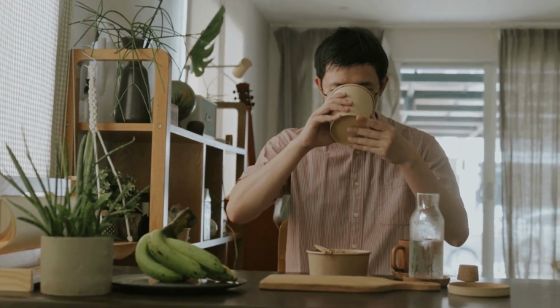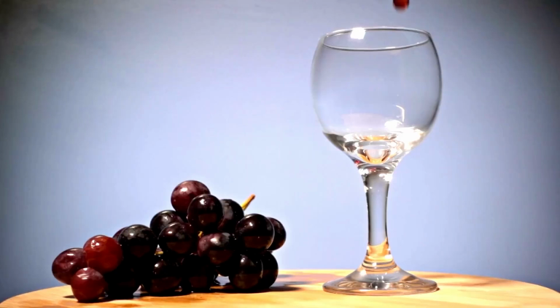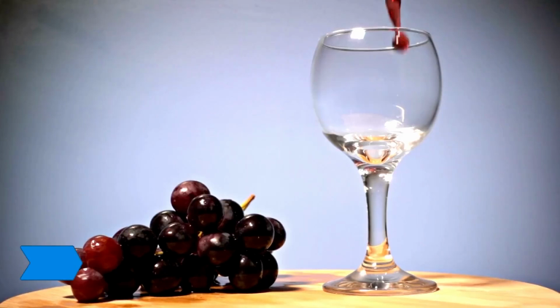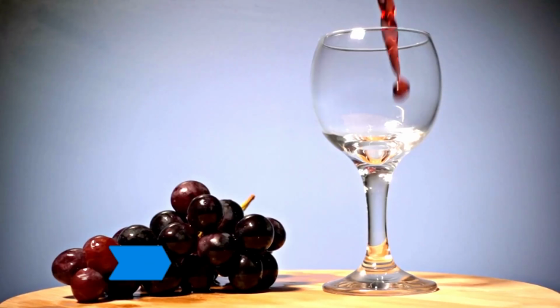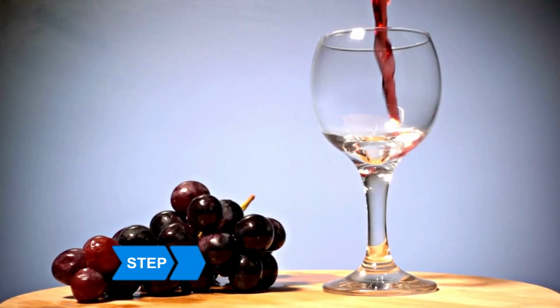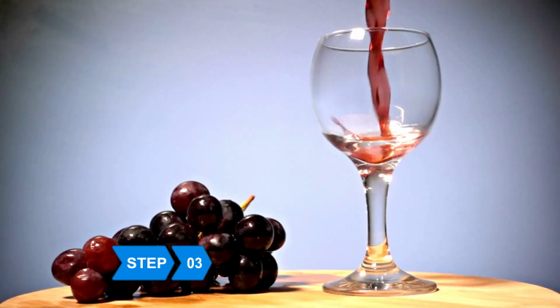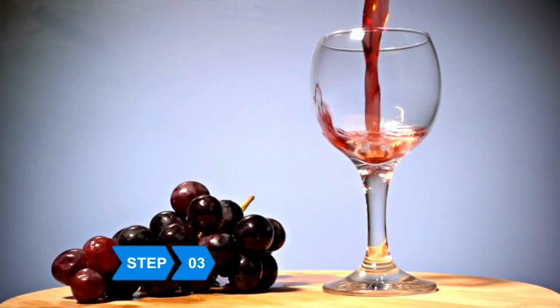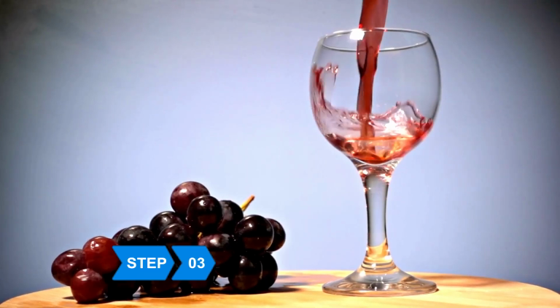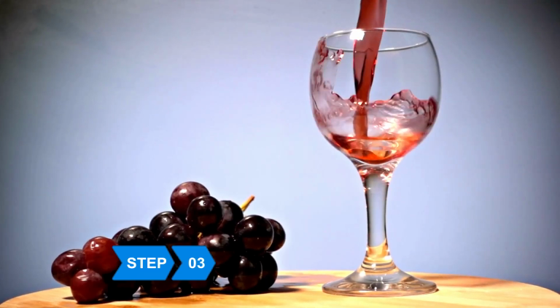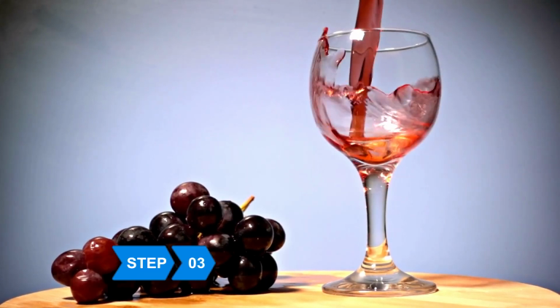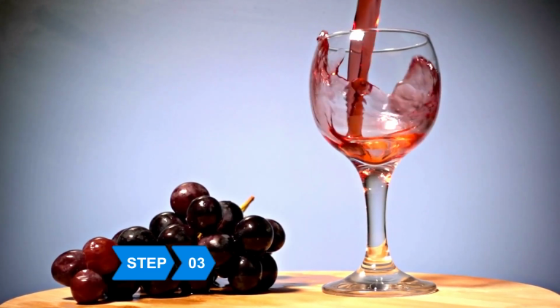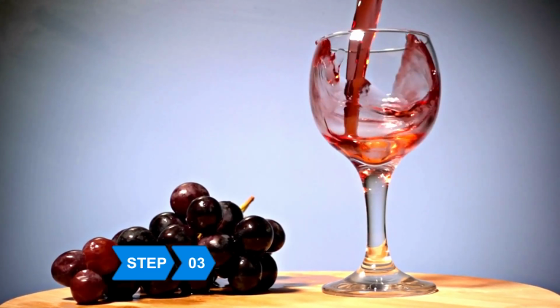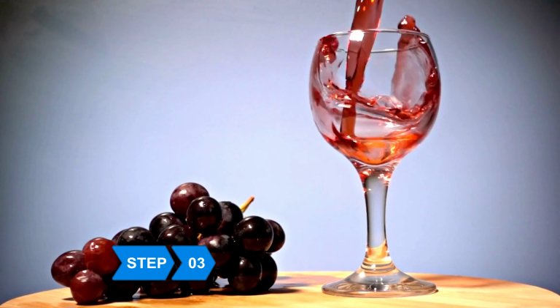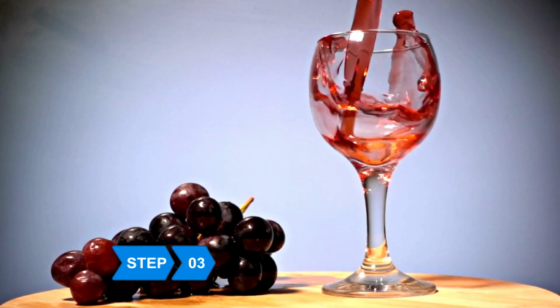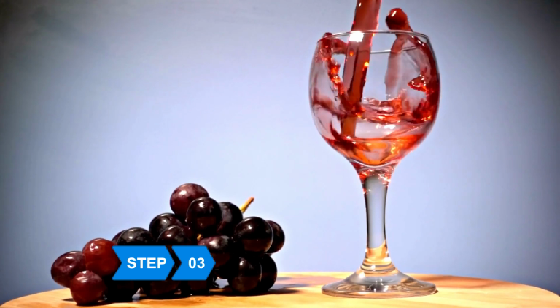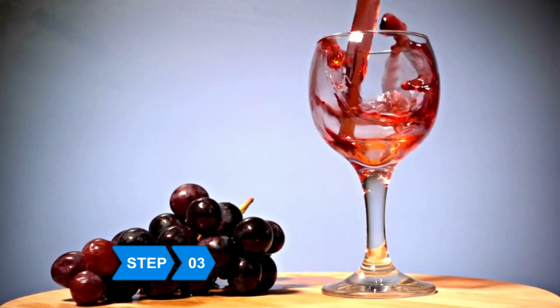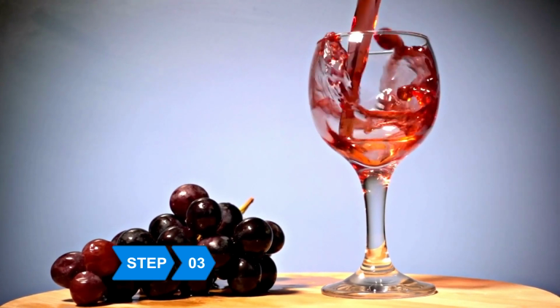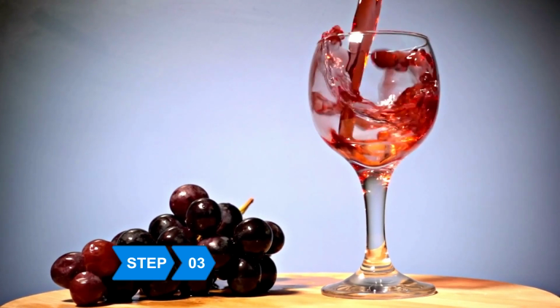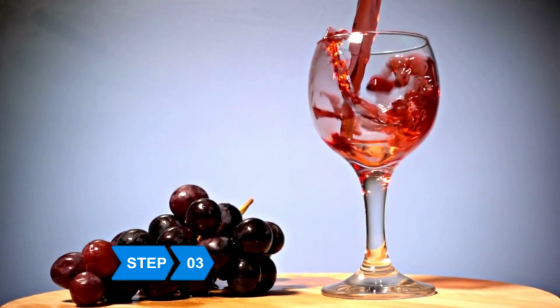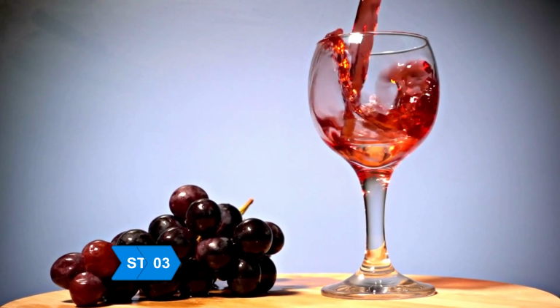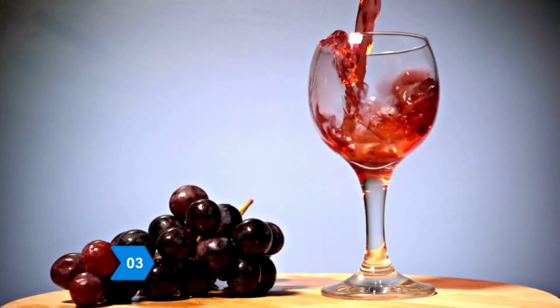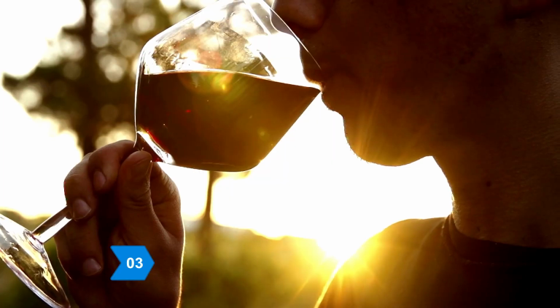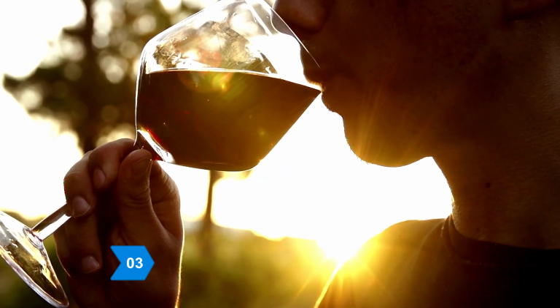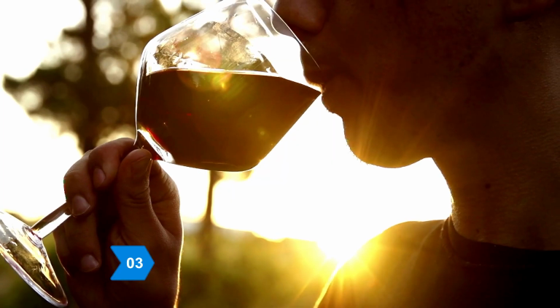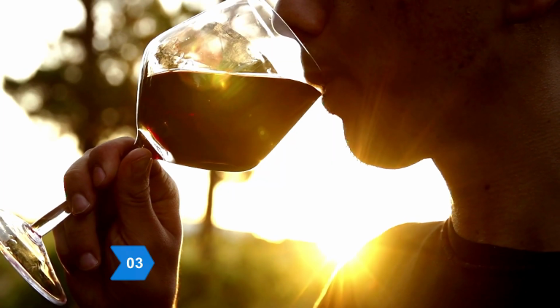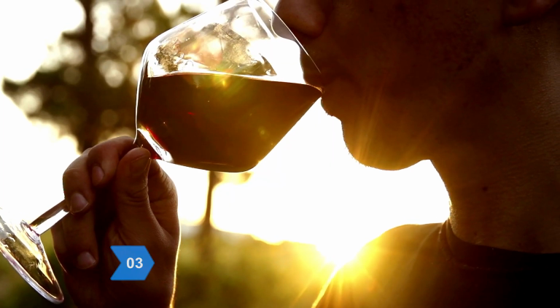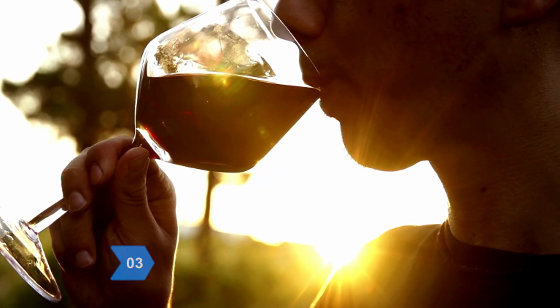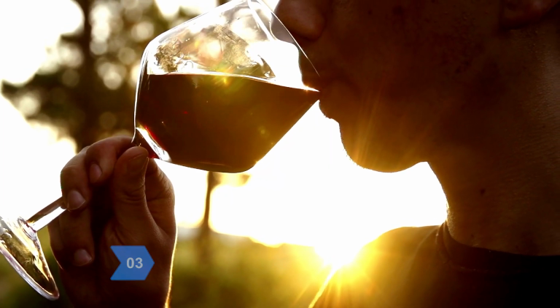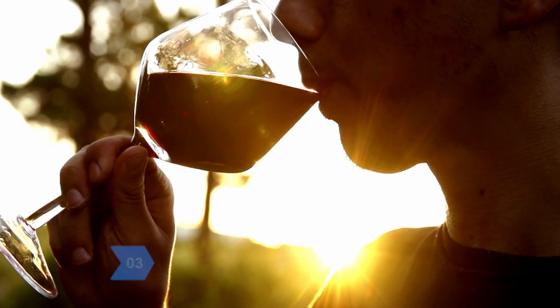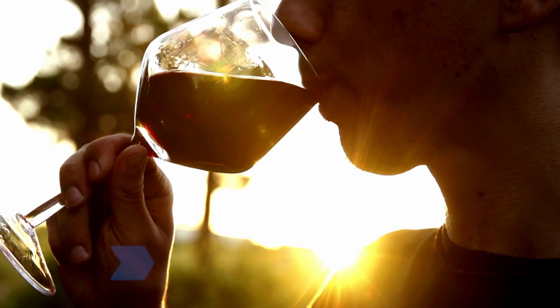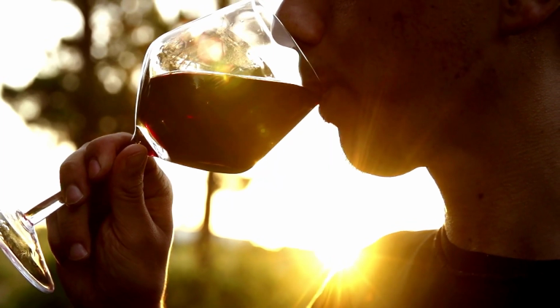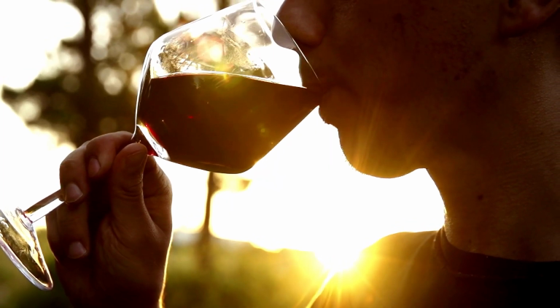Step 3: Drink one glass of red wine every day, but limit yourself to just one glass.